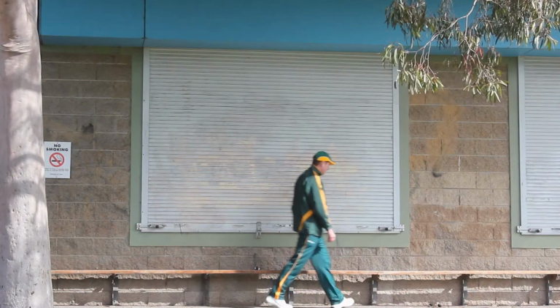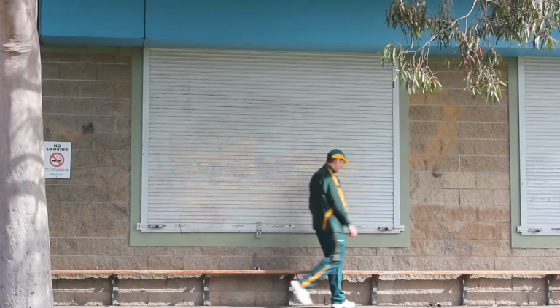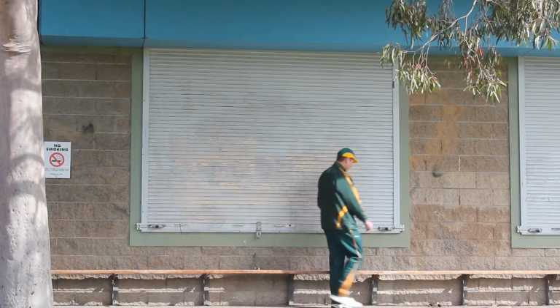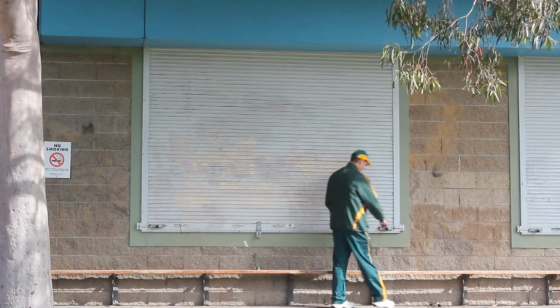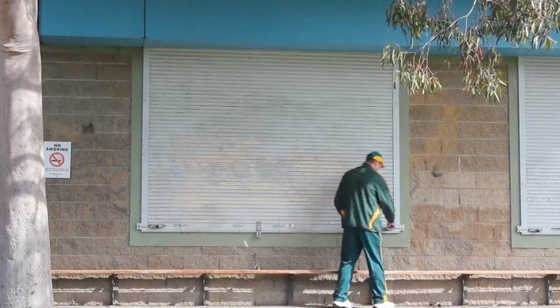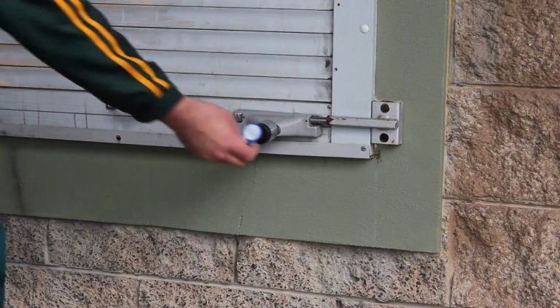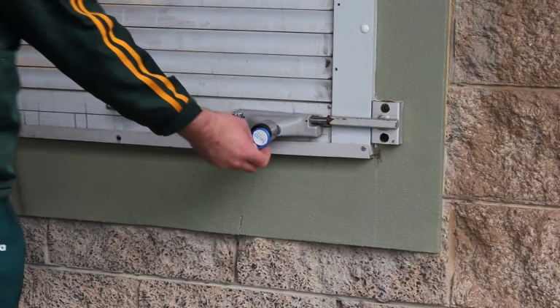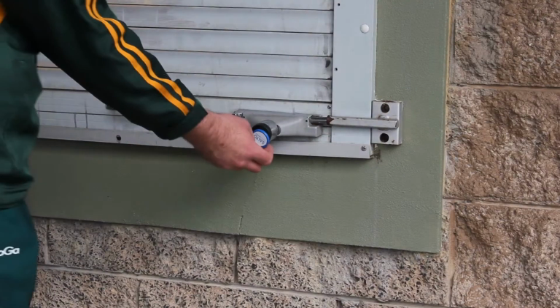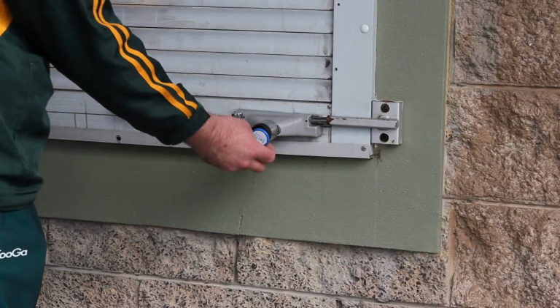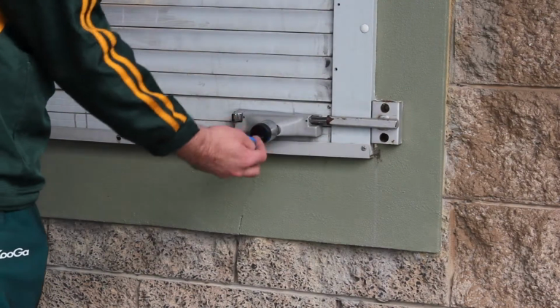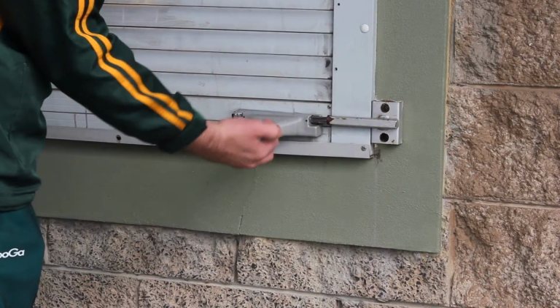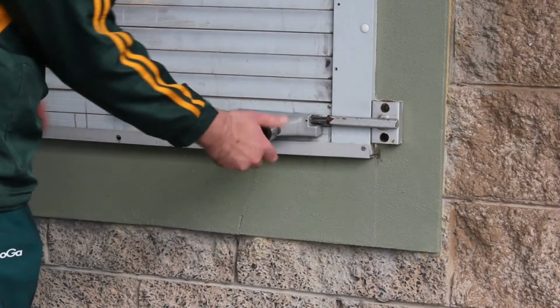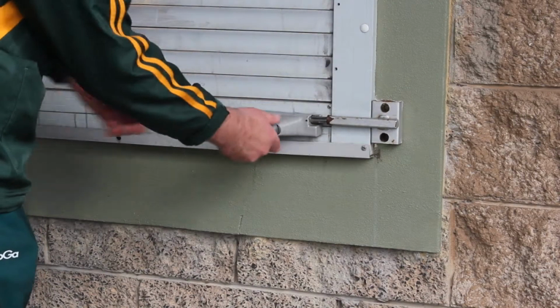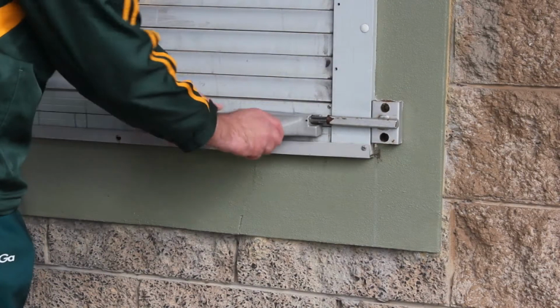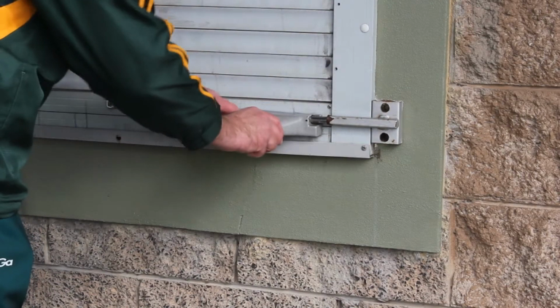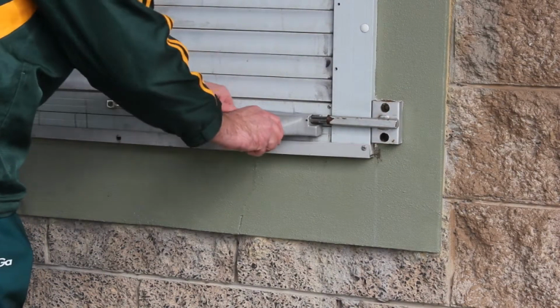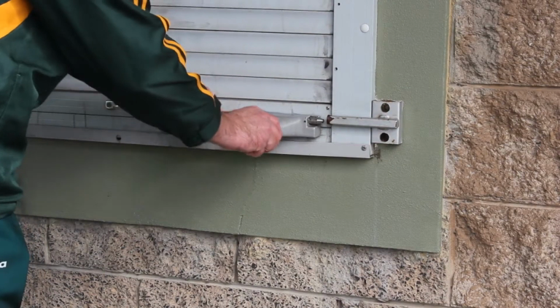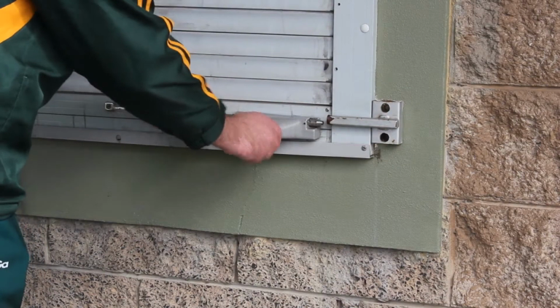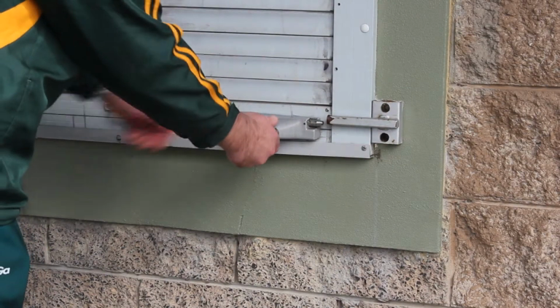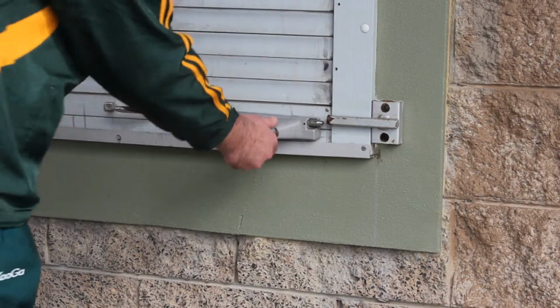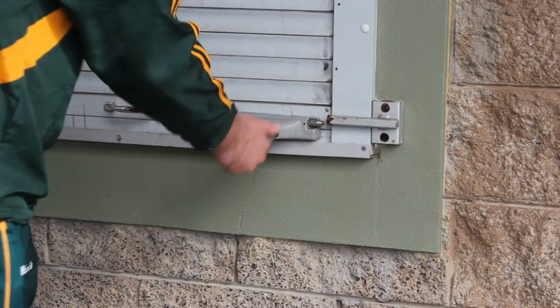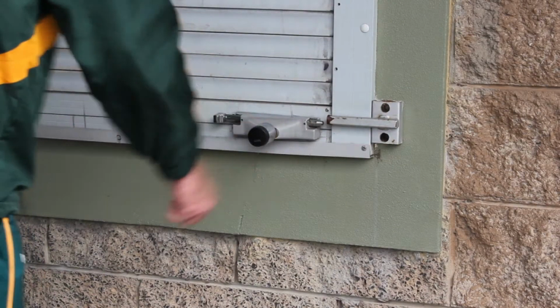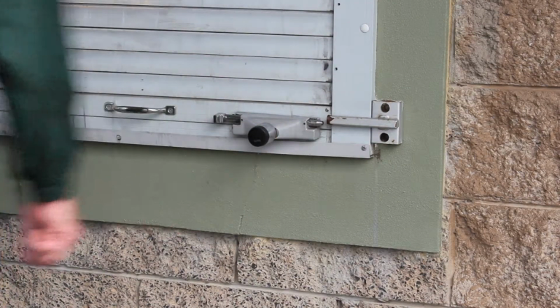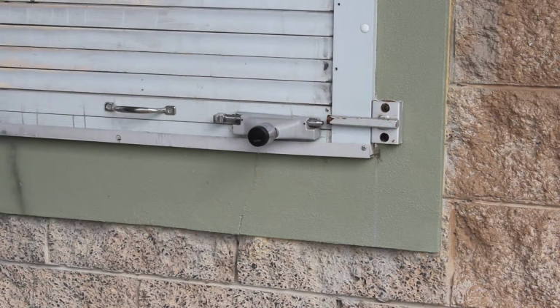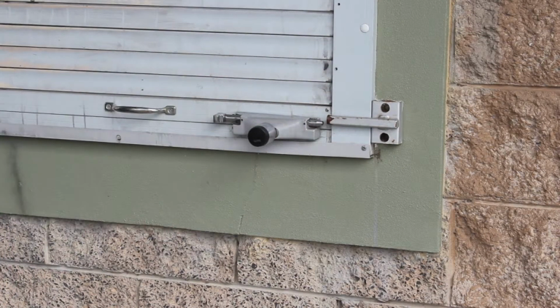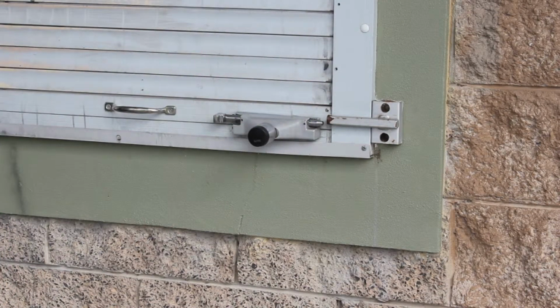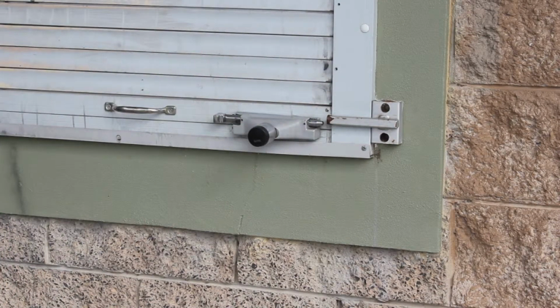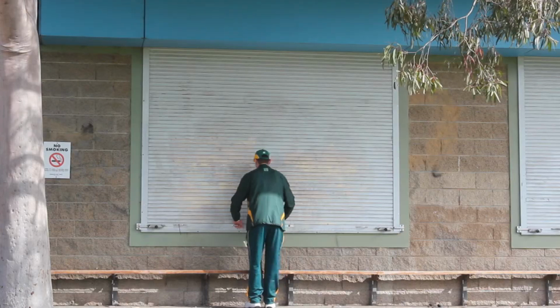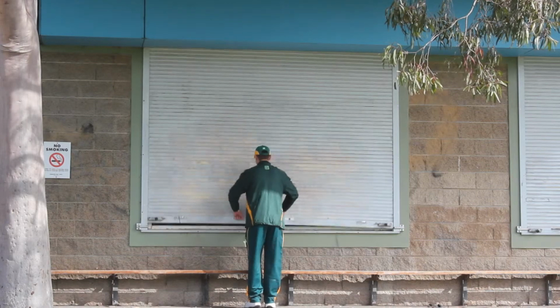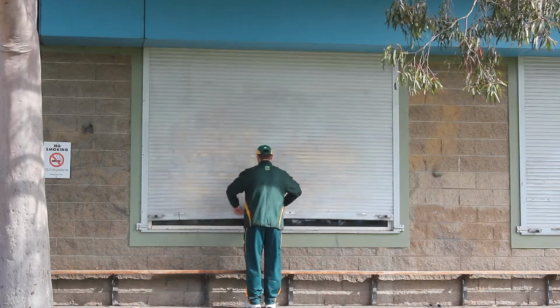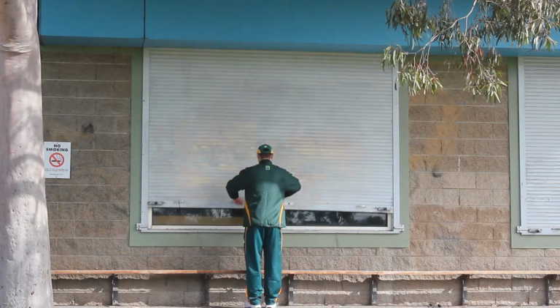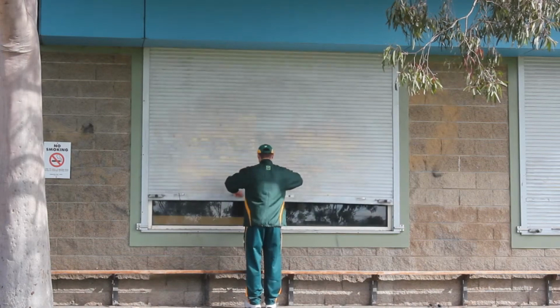In this video, we will demonstrate how to use the electronic cylinder lock at Bayside City Council's Sports Pavilions.